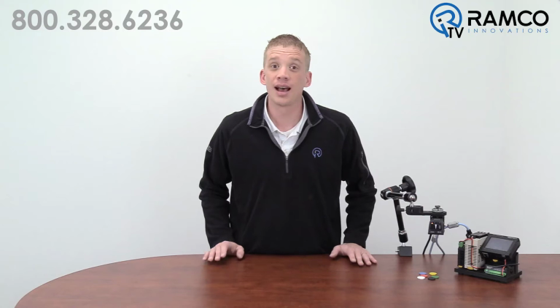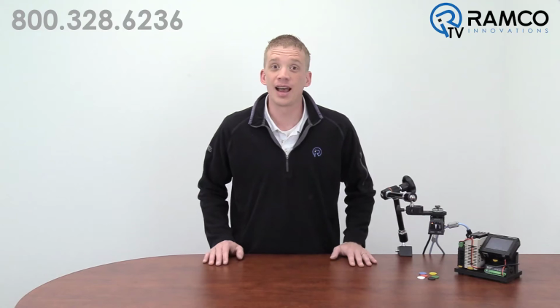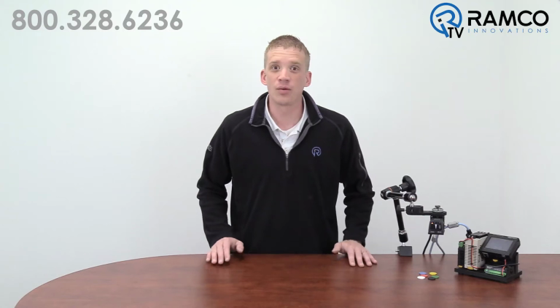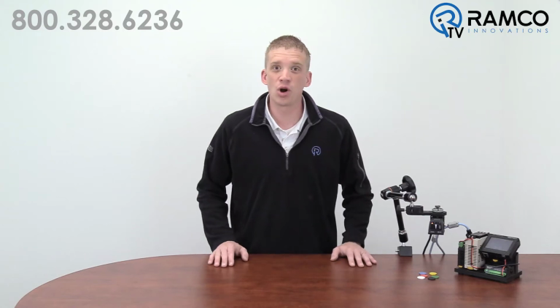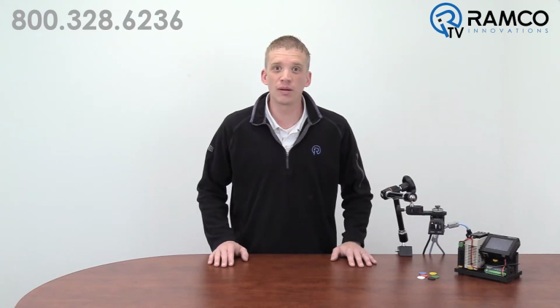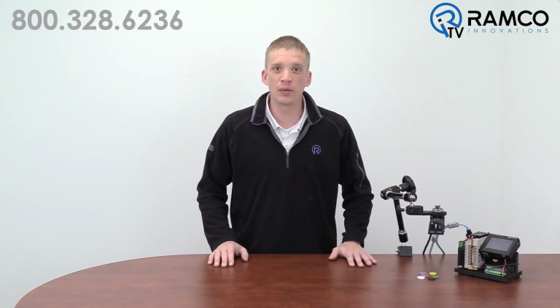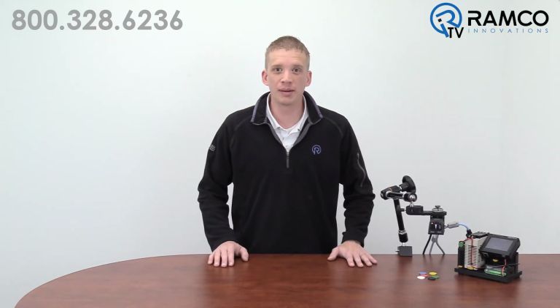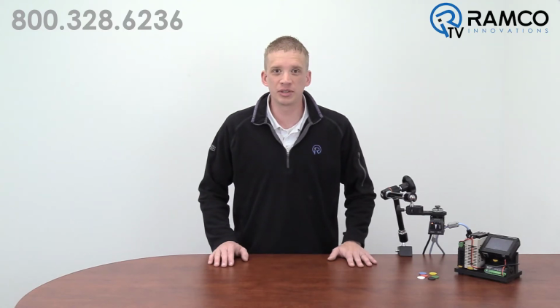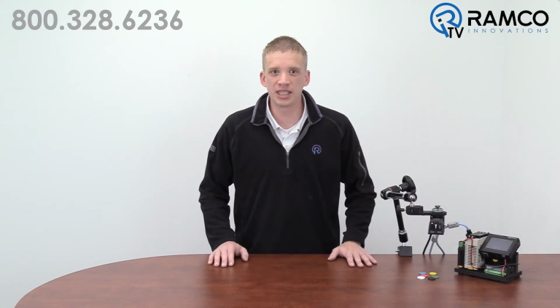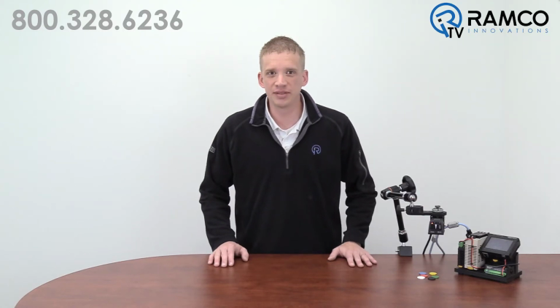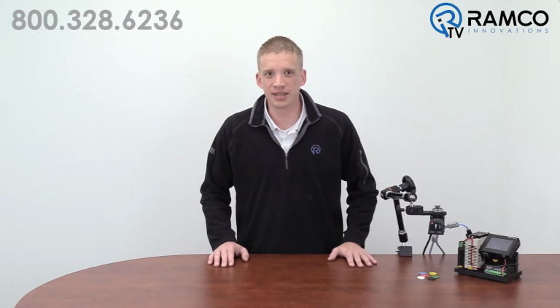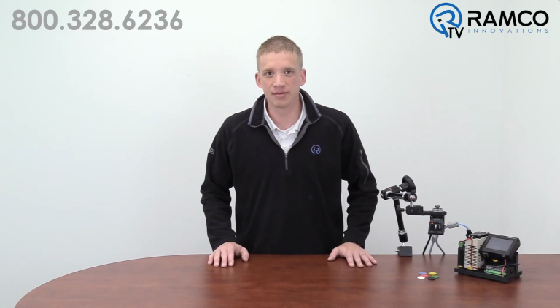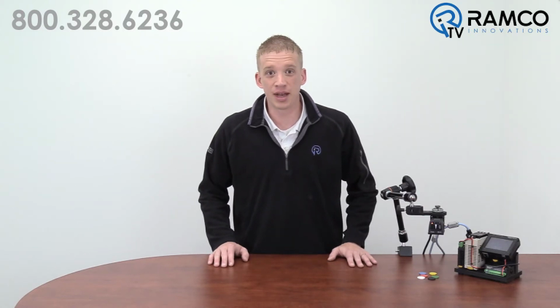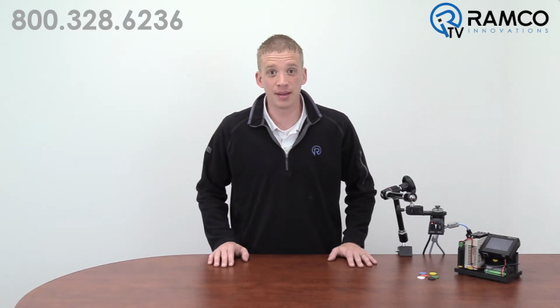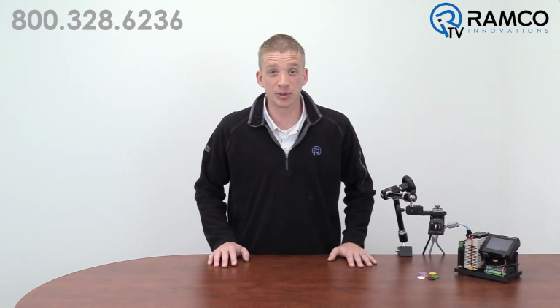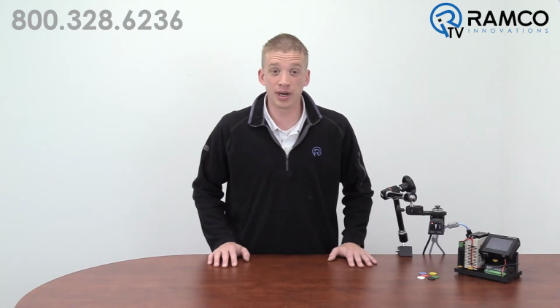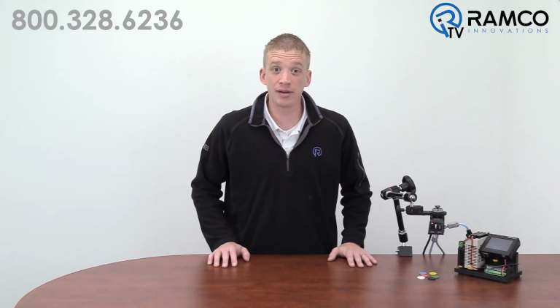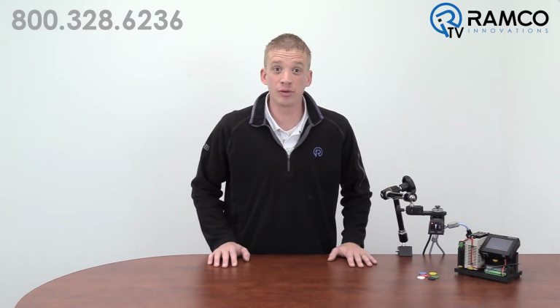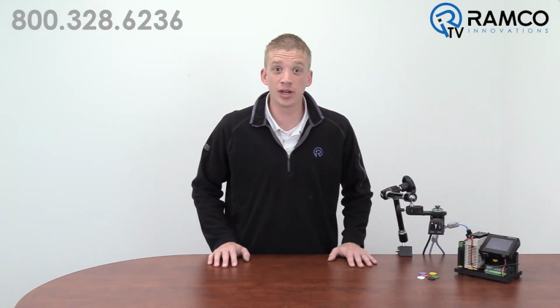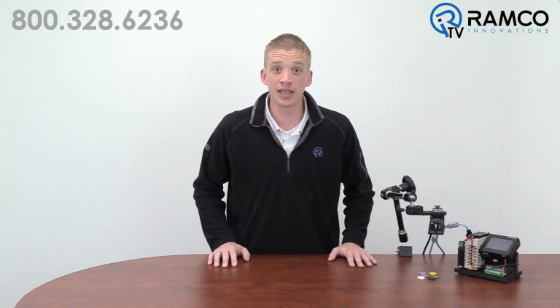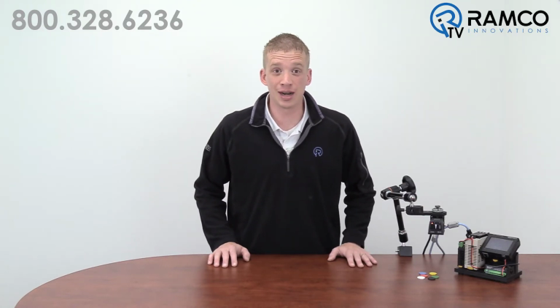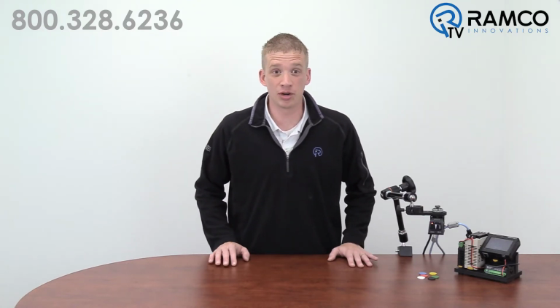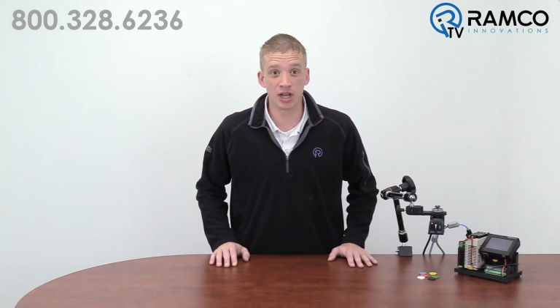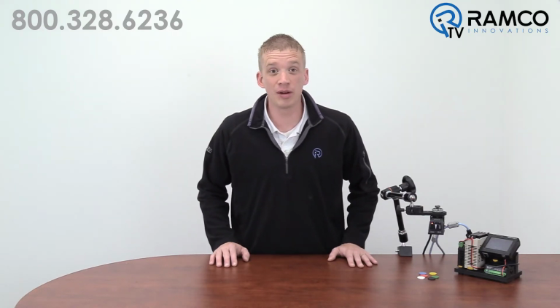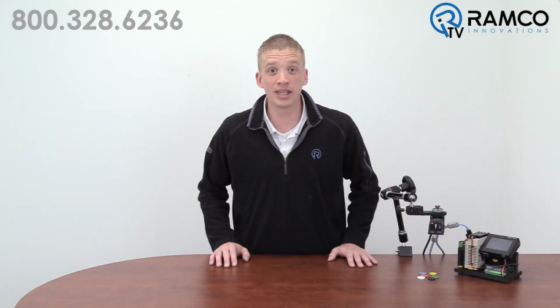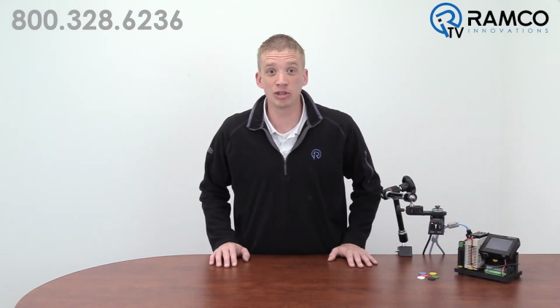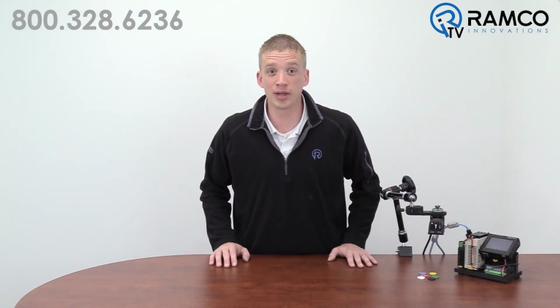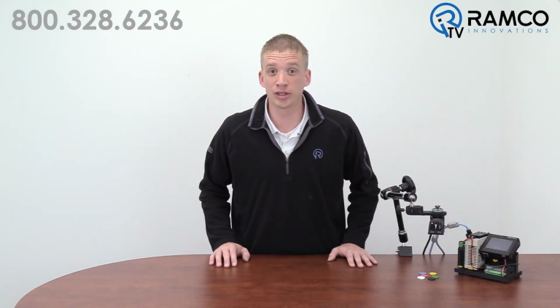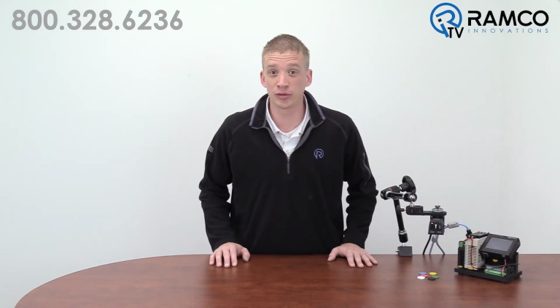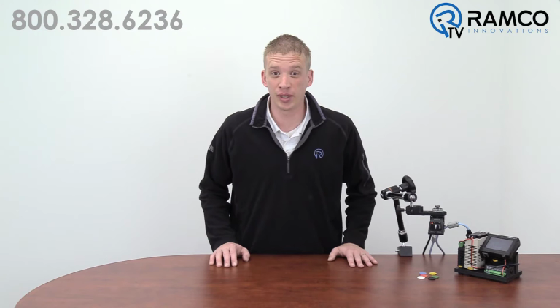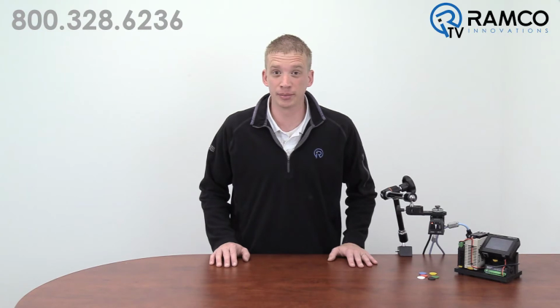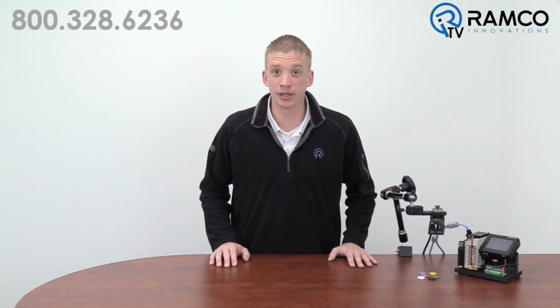Hi, welcome to RamcoTV. My name is Brad Vorey and I'm one of the automation specialists for Ramco.